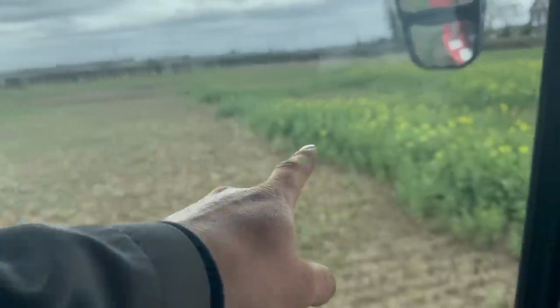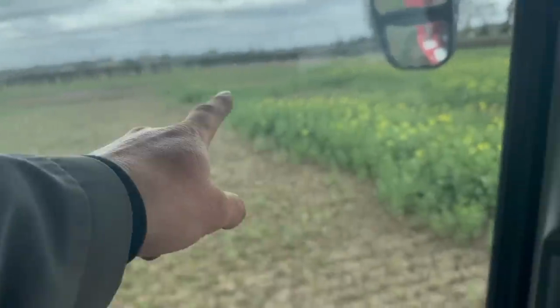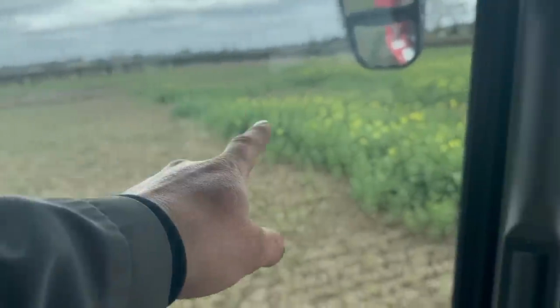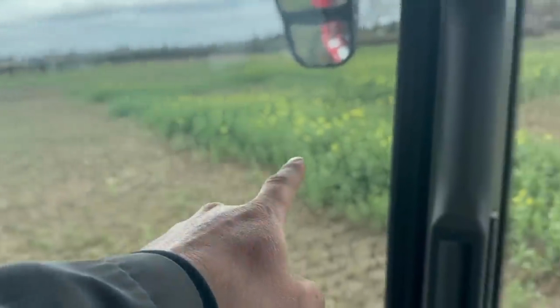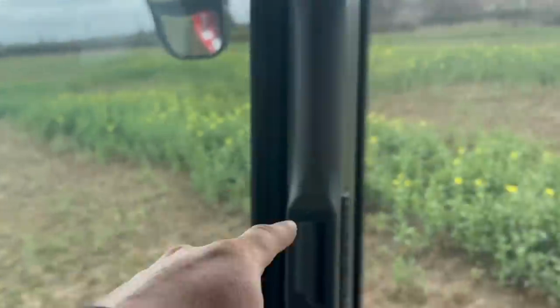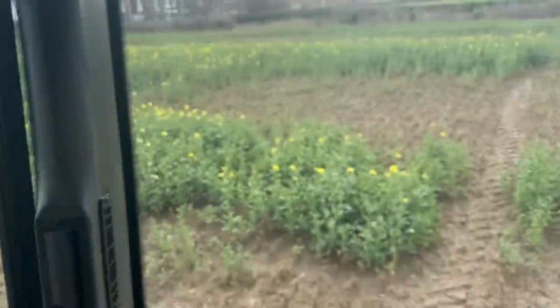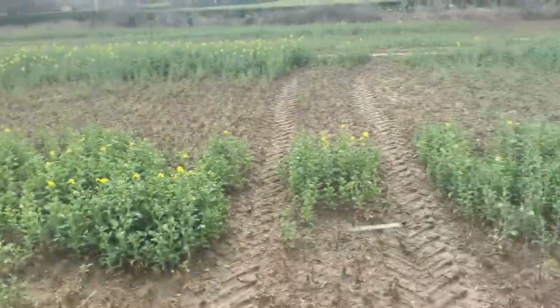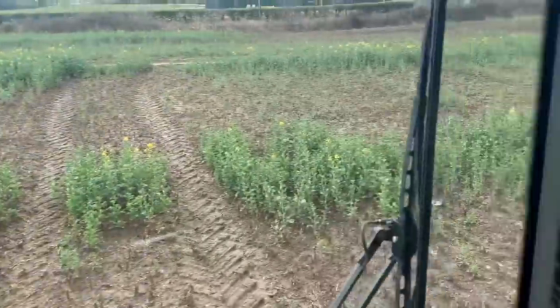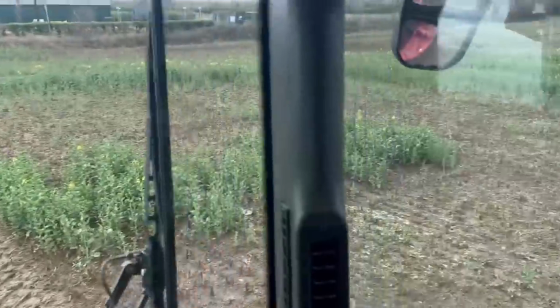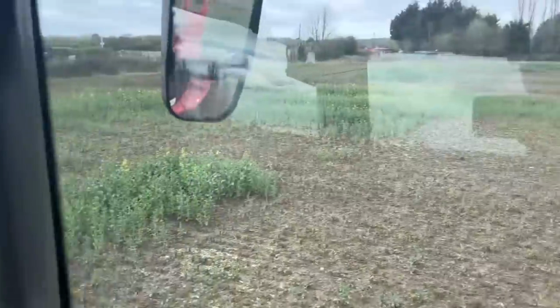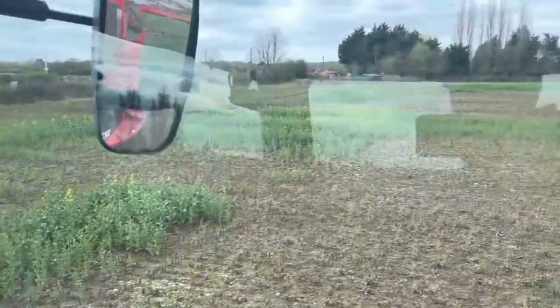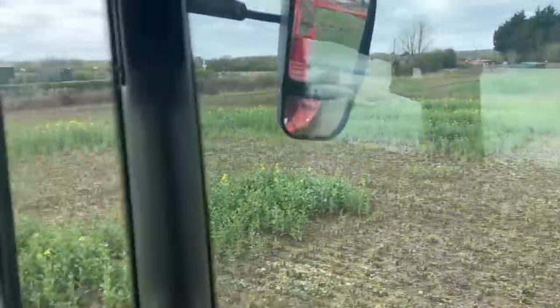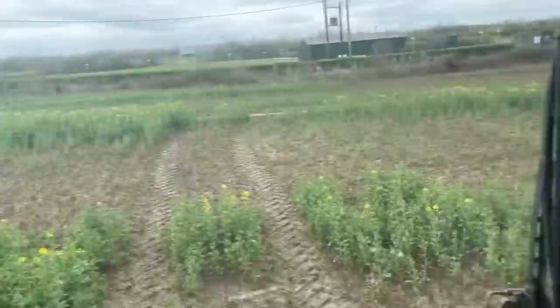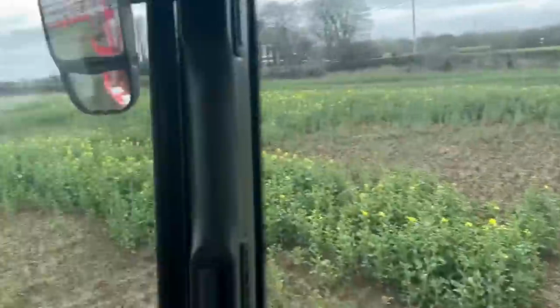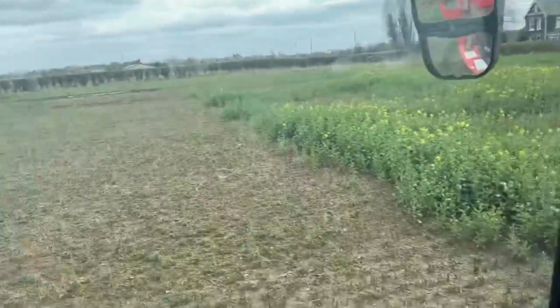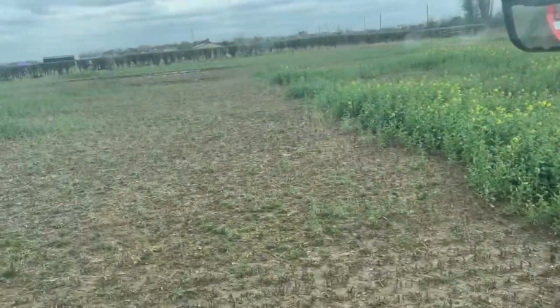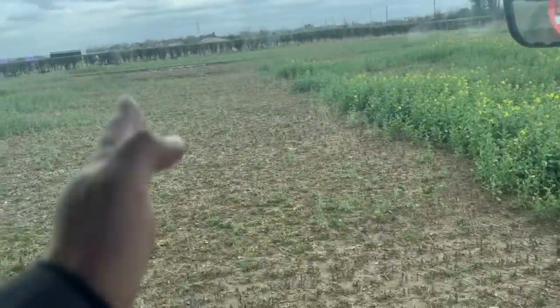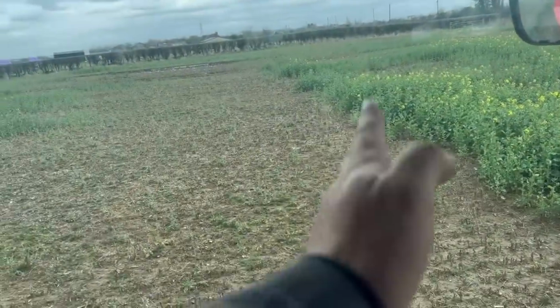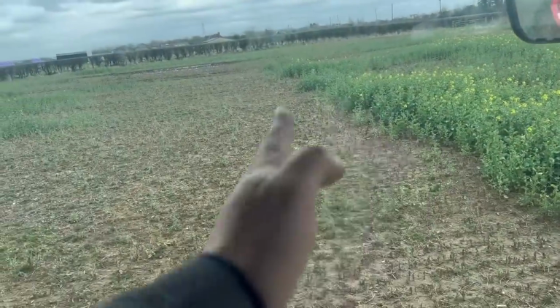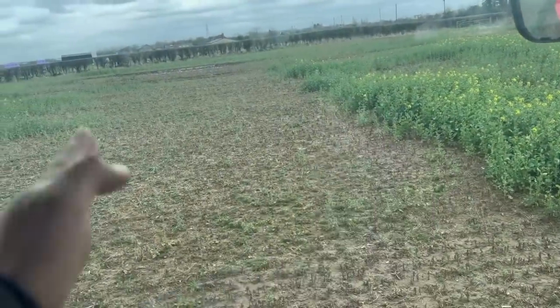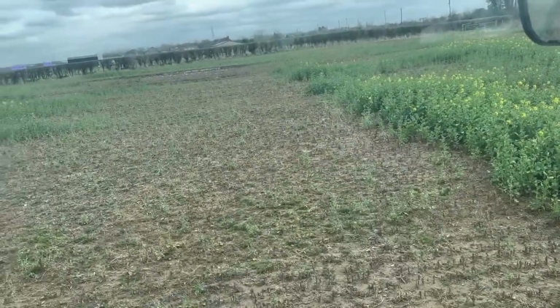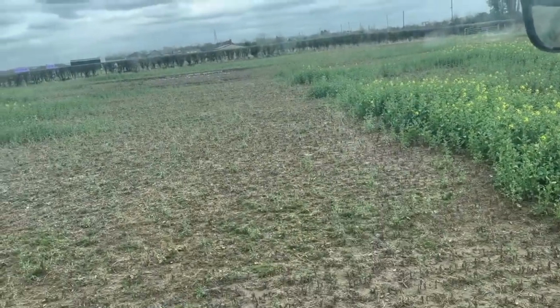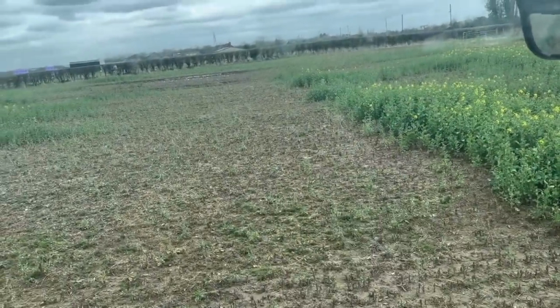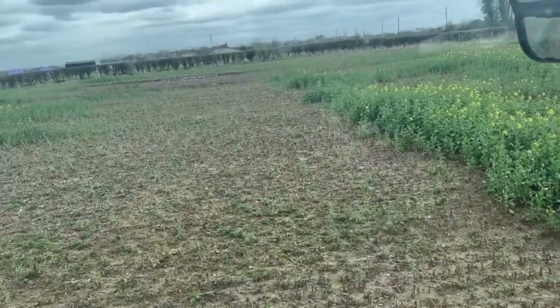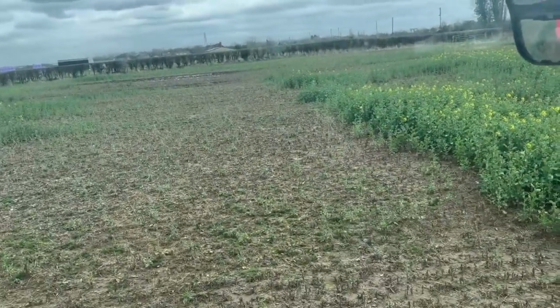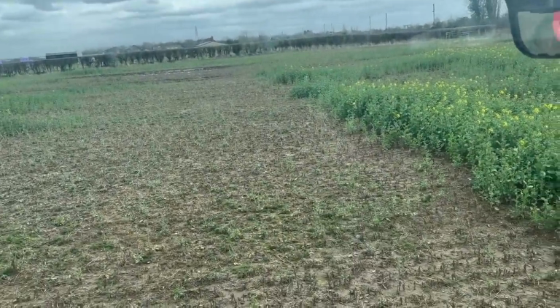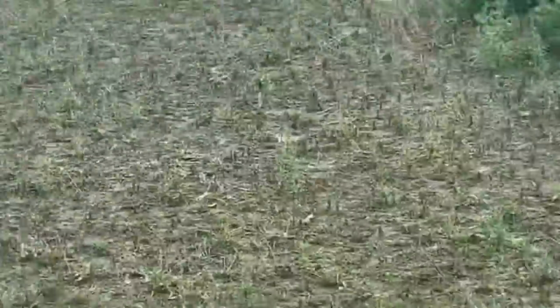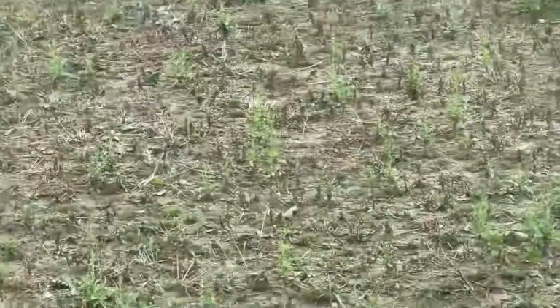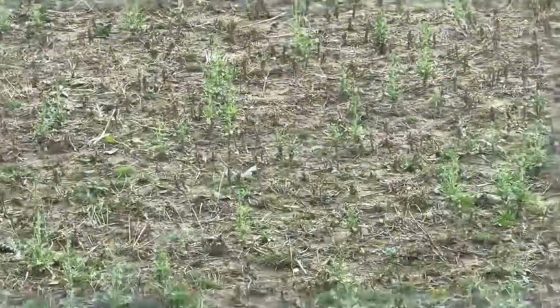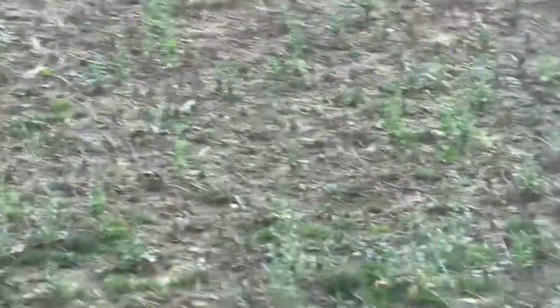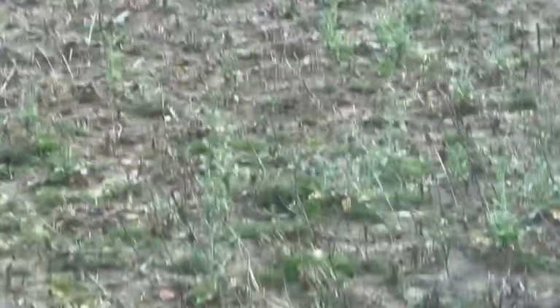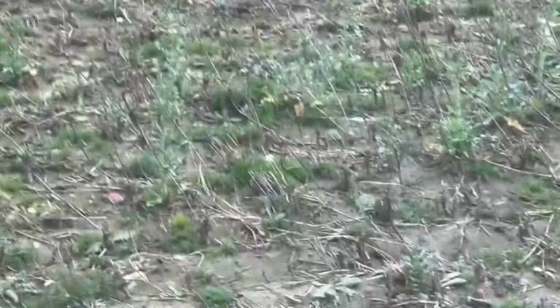You can see a line here where the headland's been sprayed, and then this bit's dying off basically.